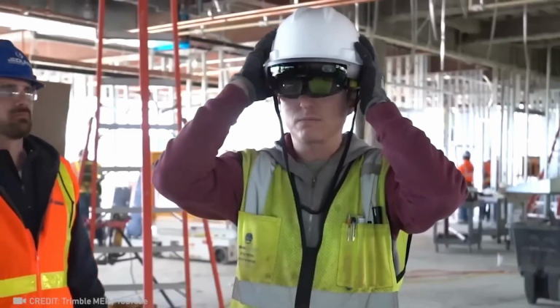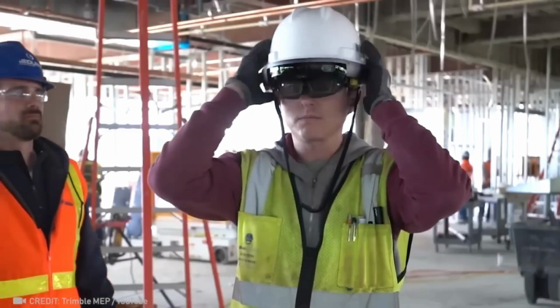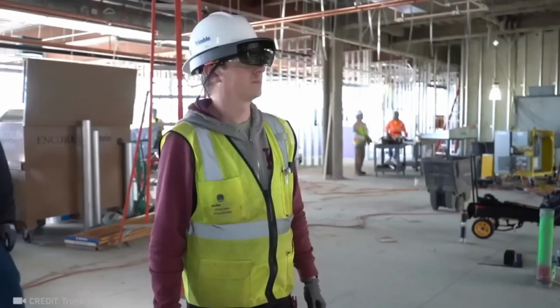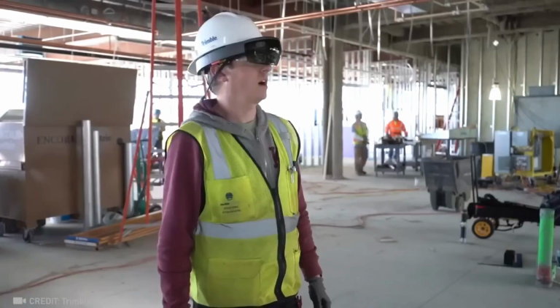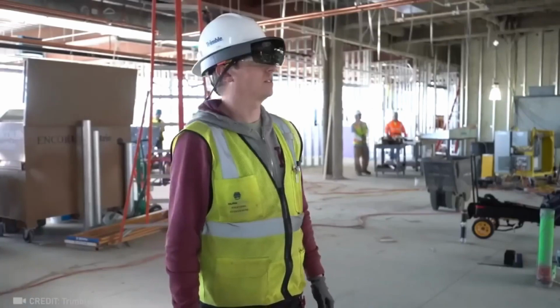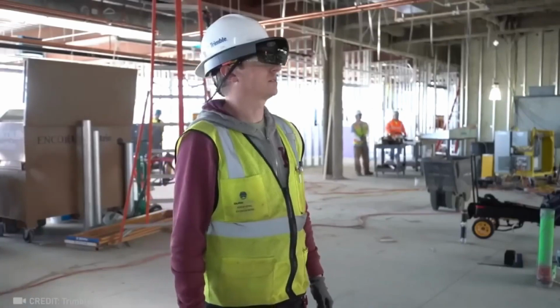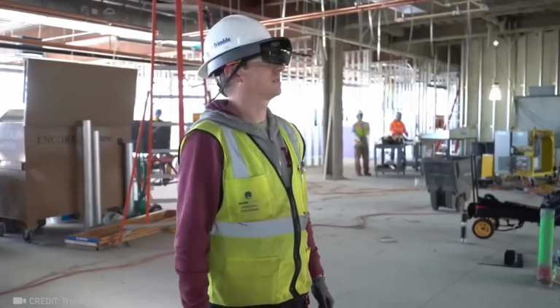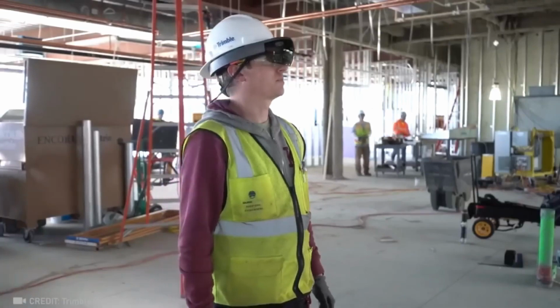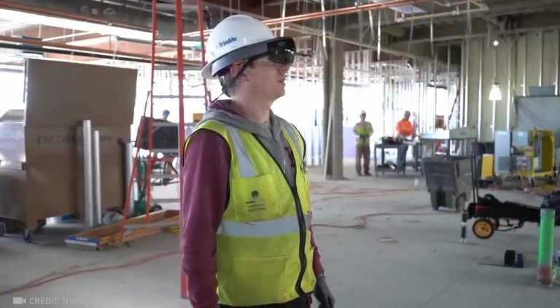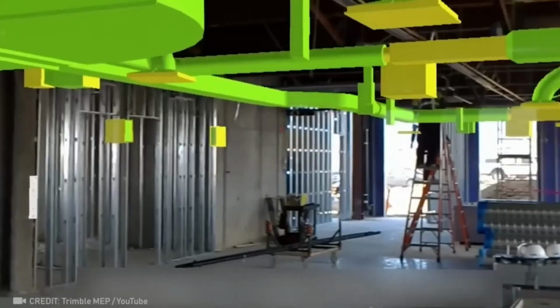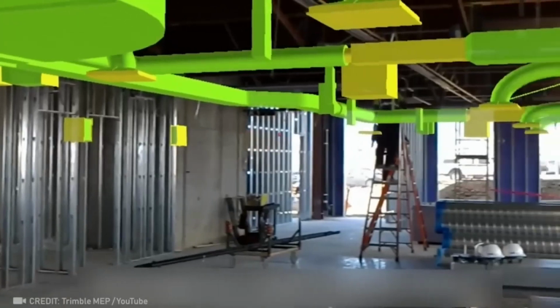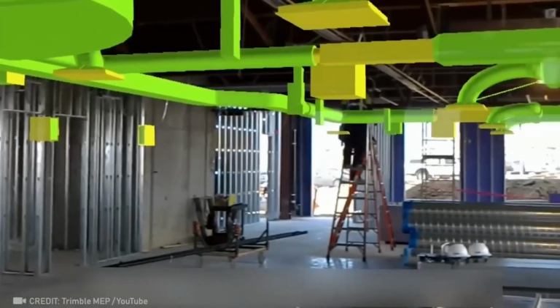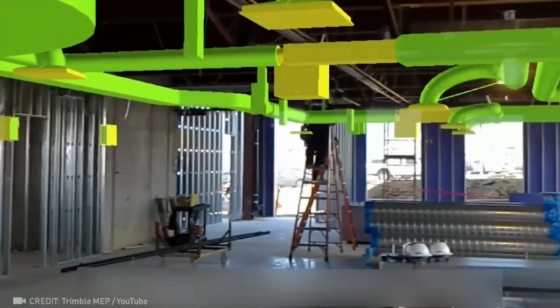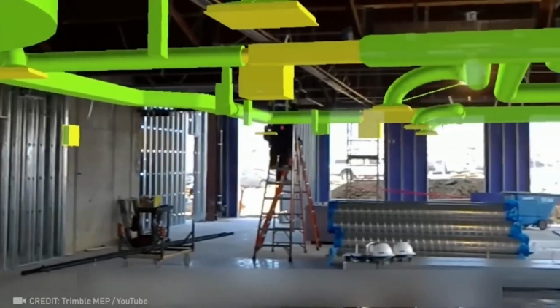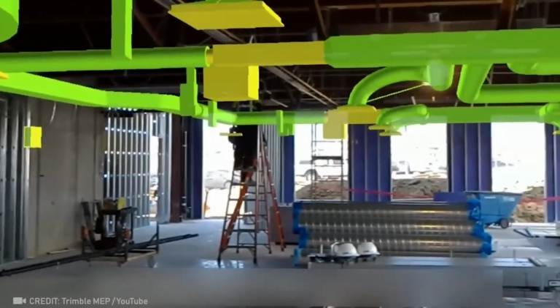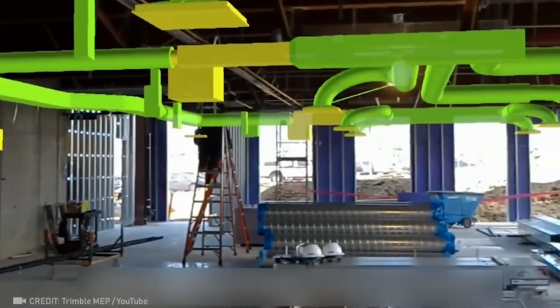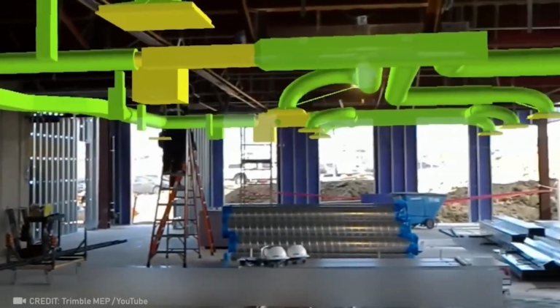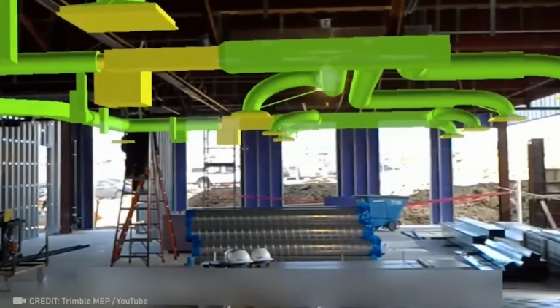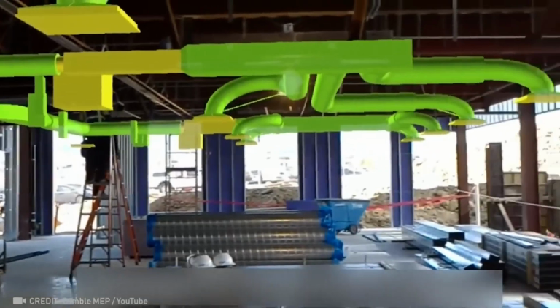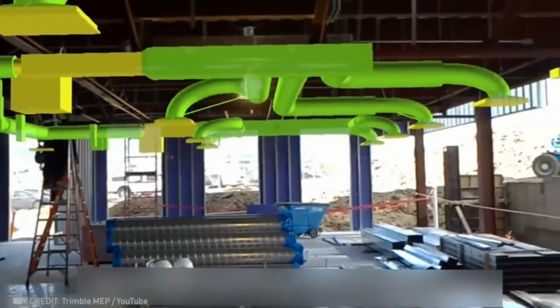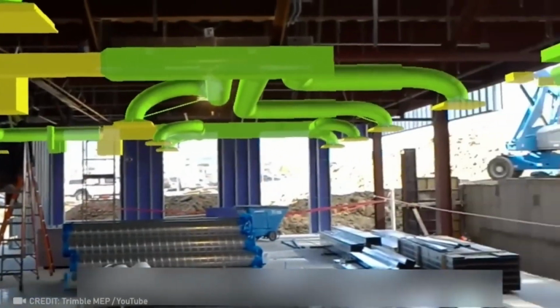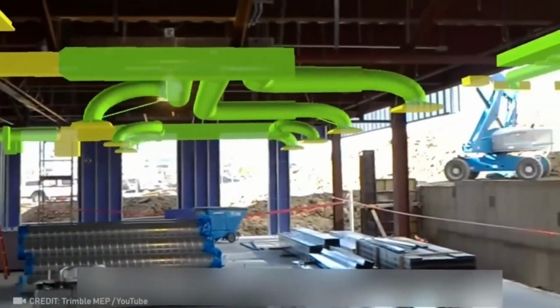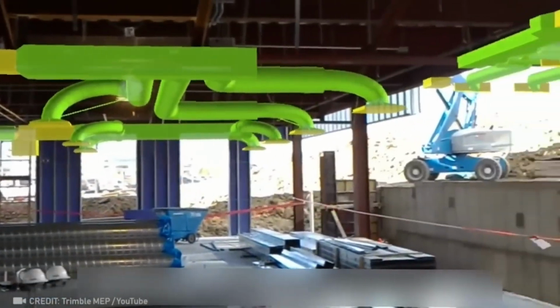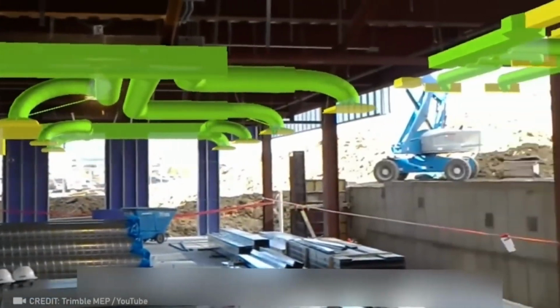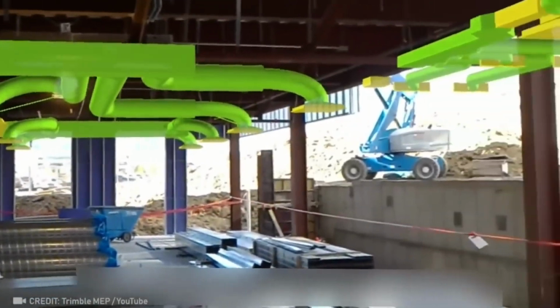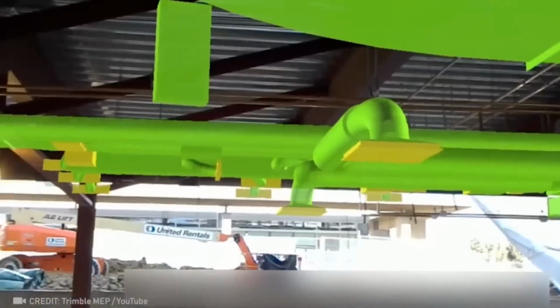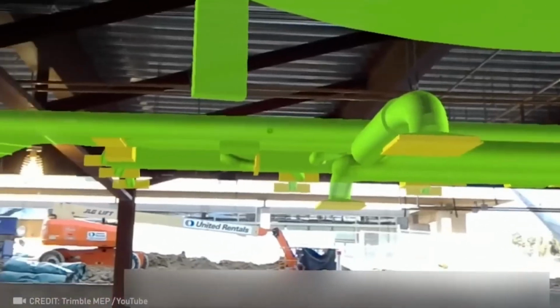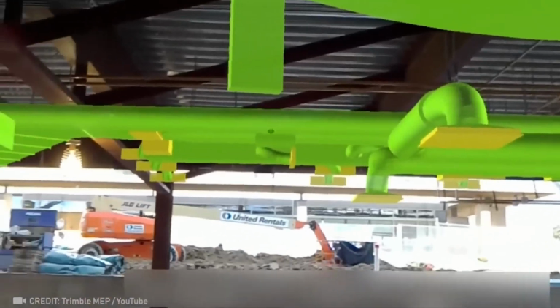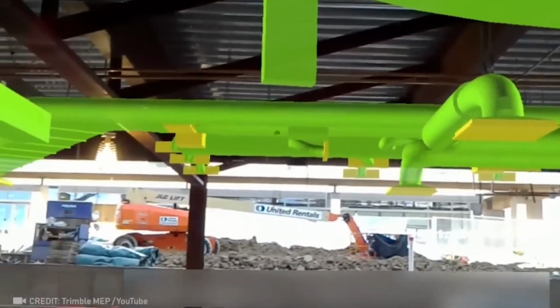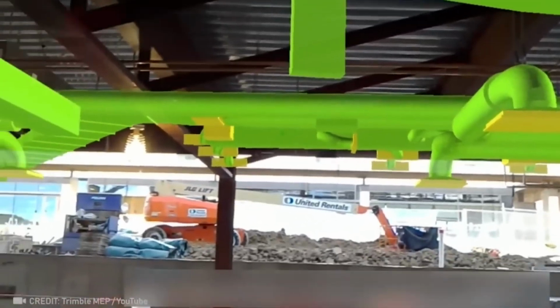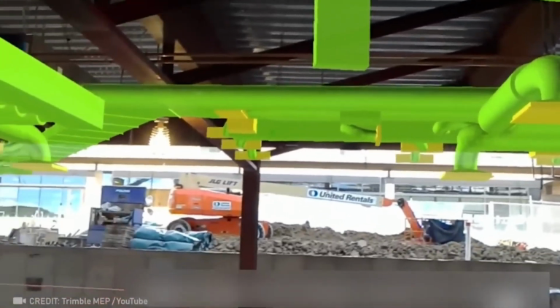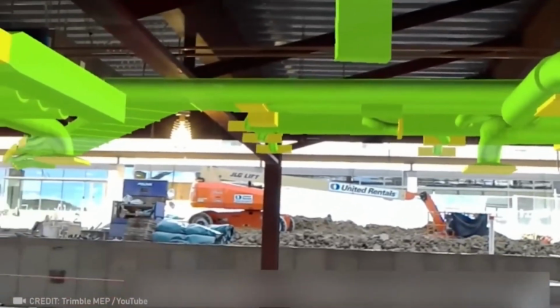With this mixed reality solution, you can see the full scope and detail of your project as if it were already built.